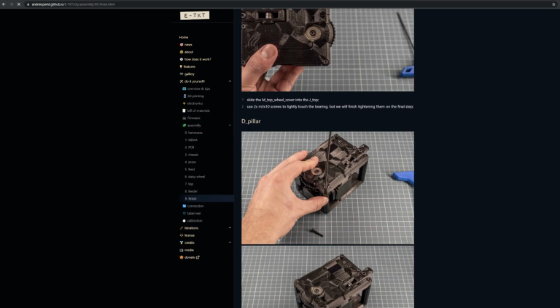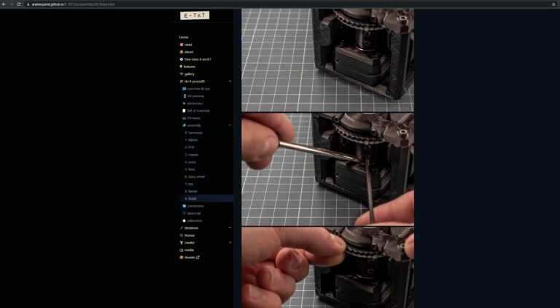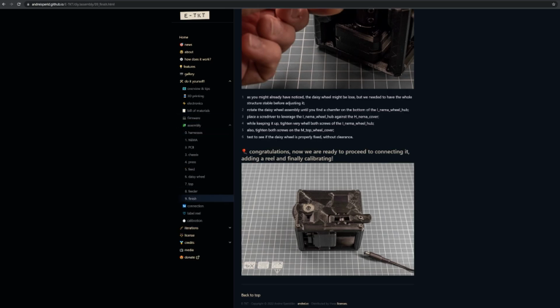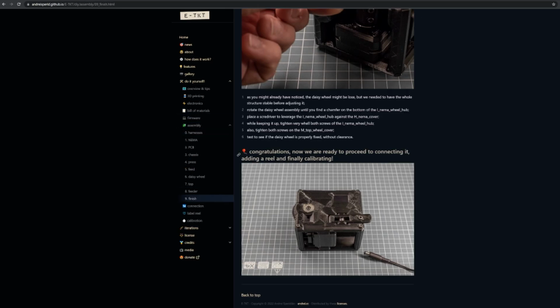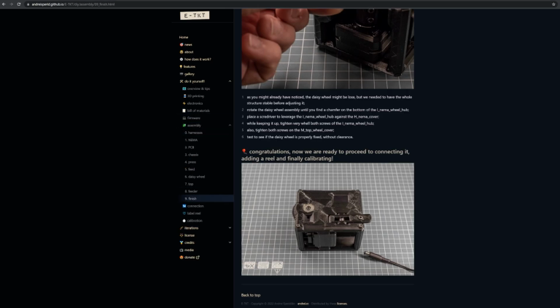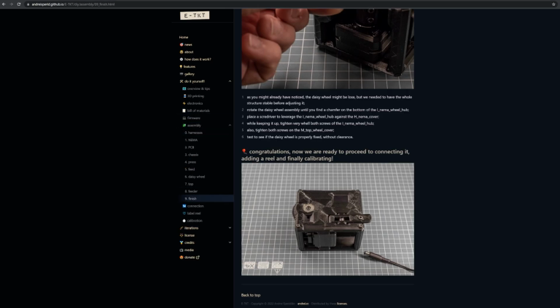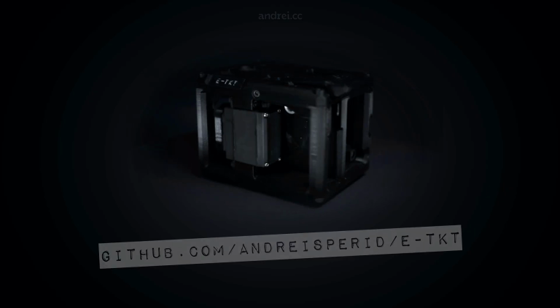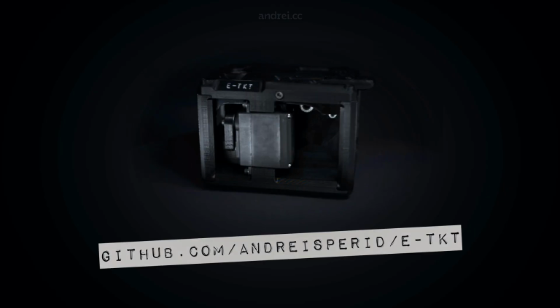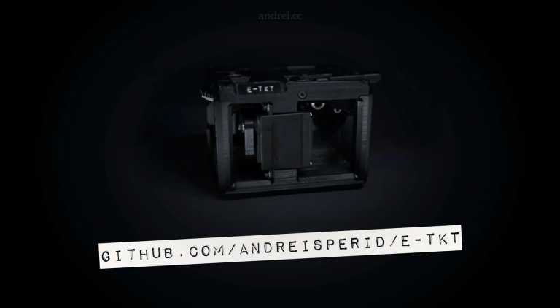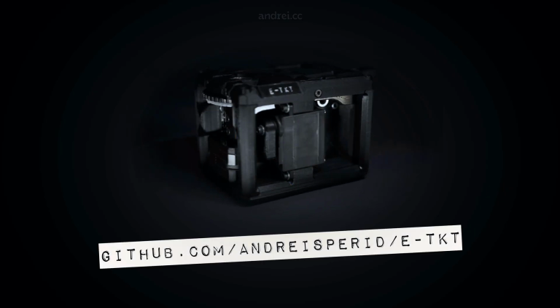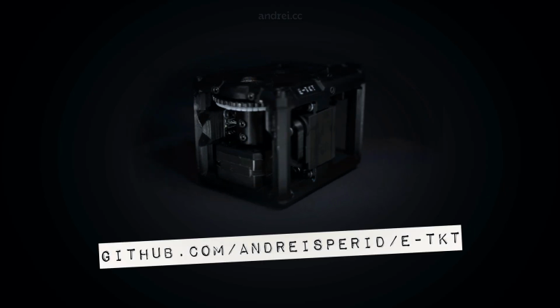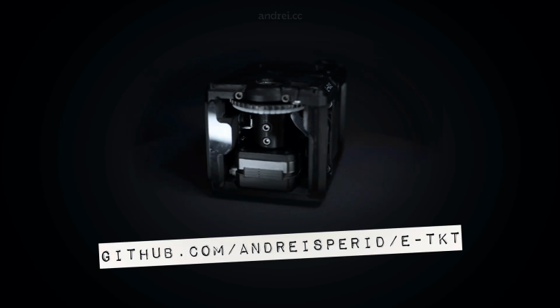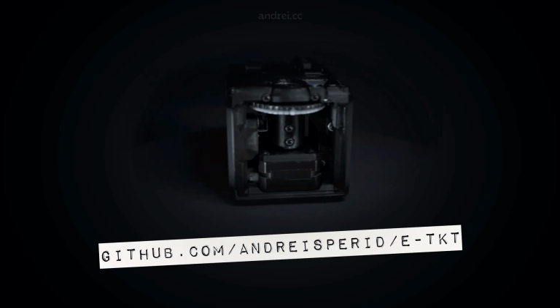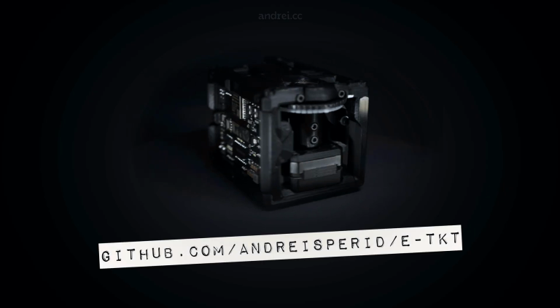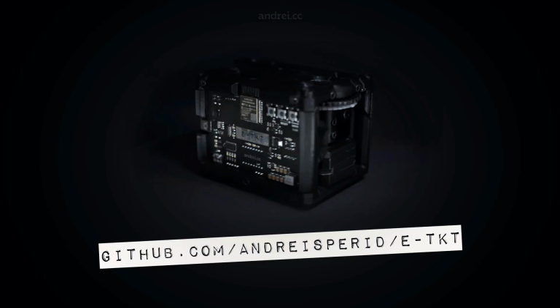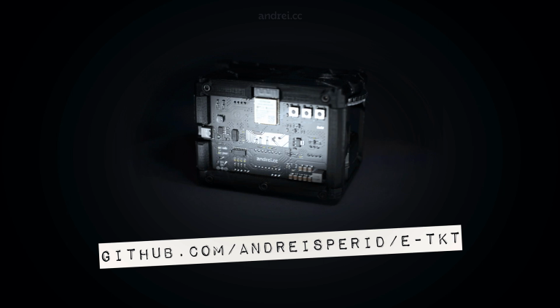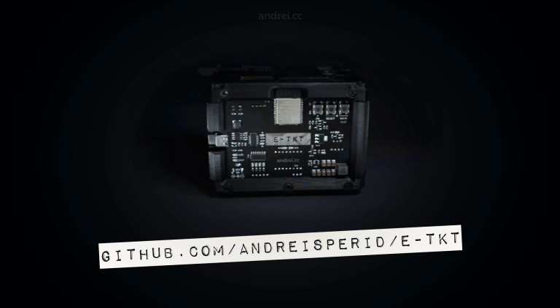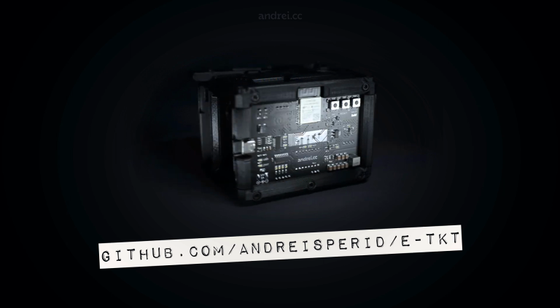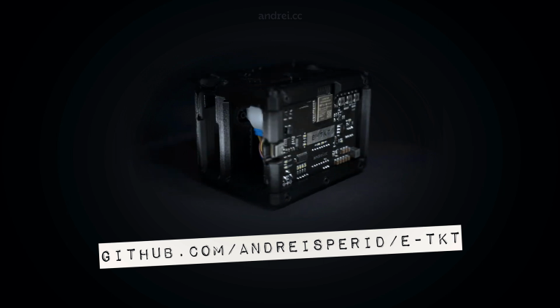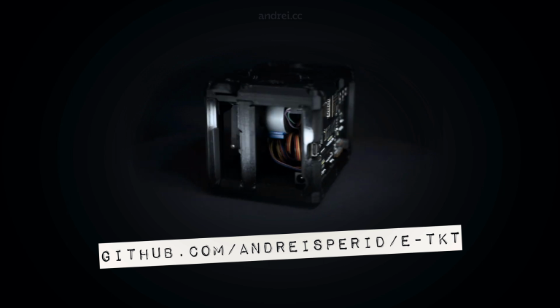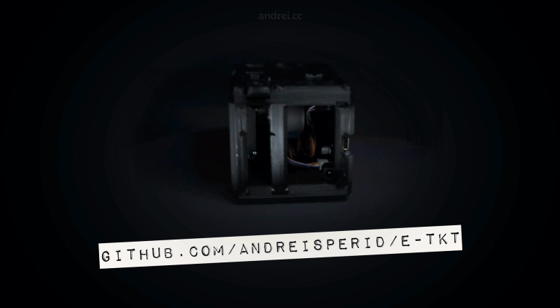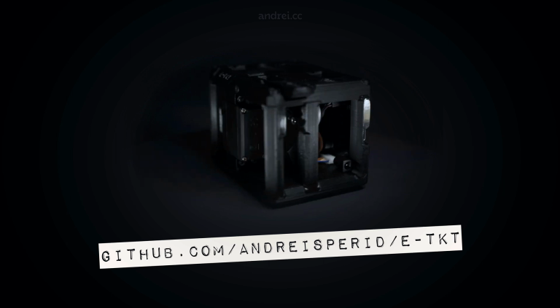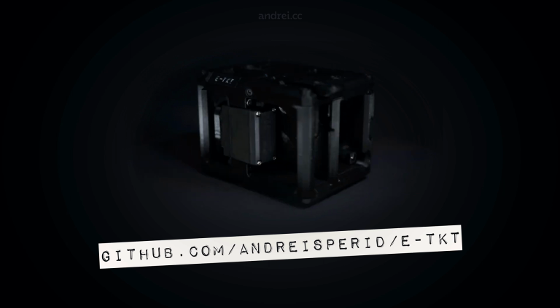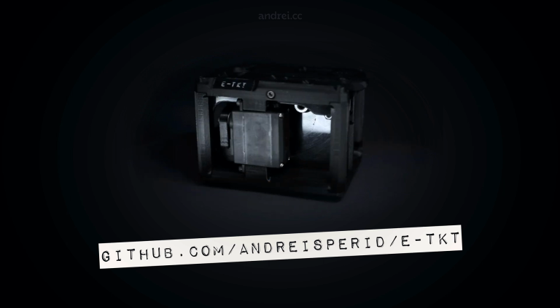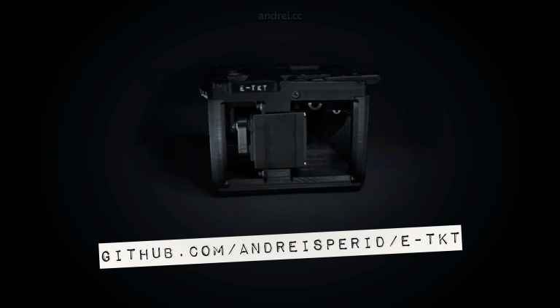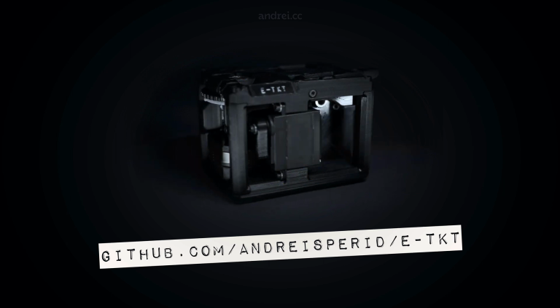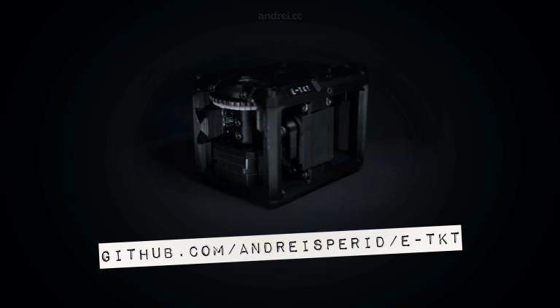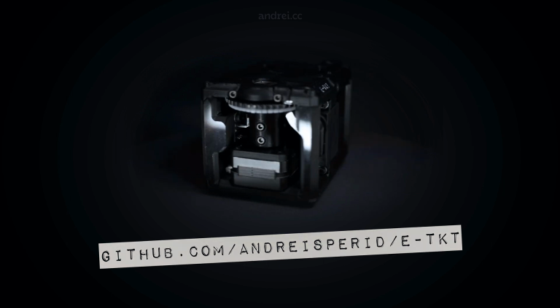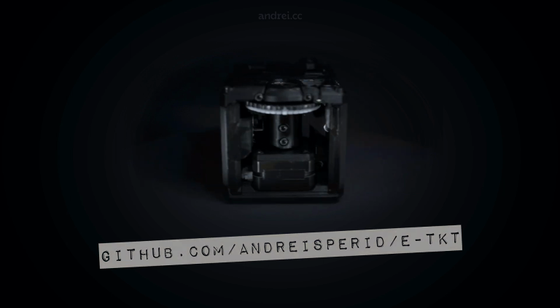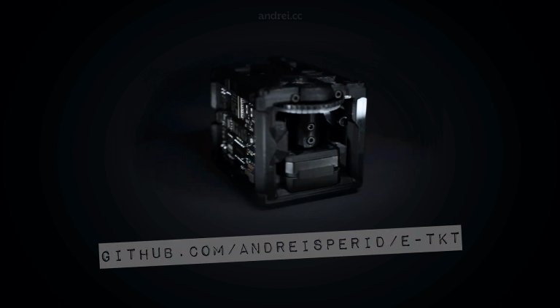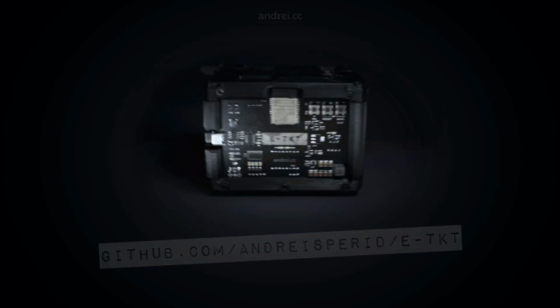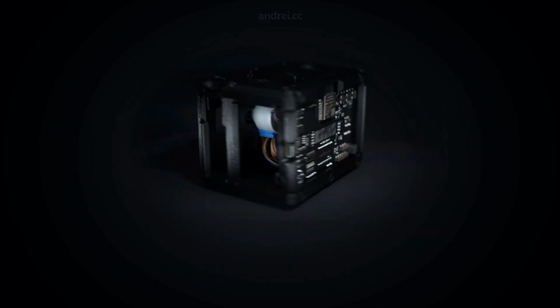To know more about it, just follow the link. And if you make one, please let me know!